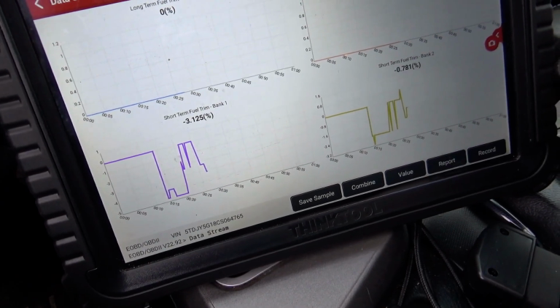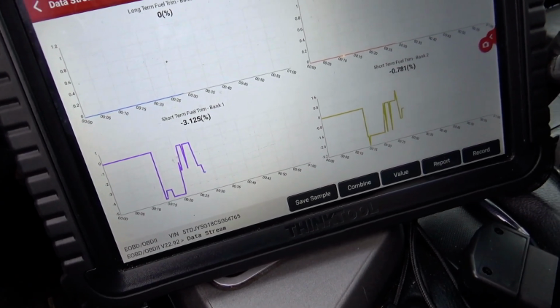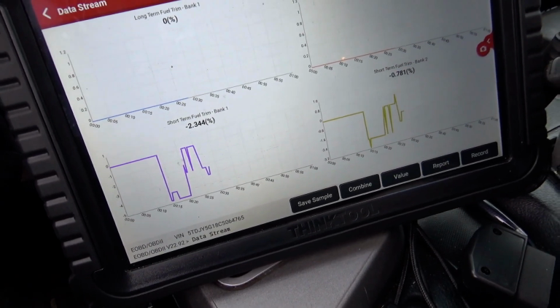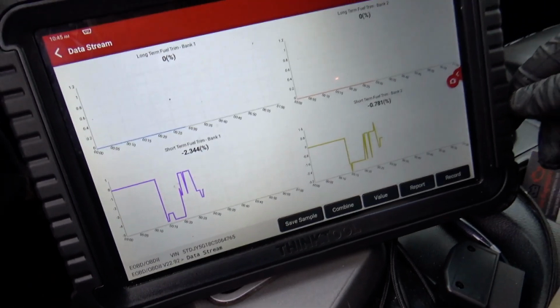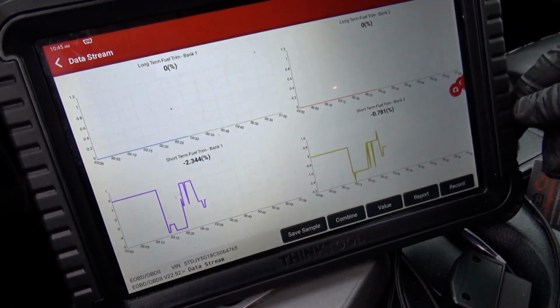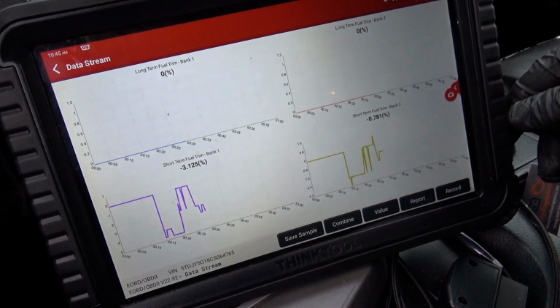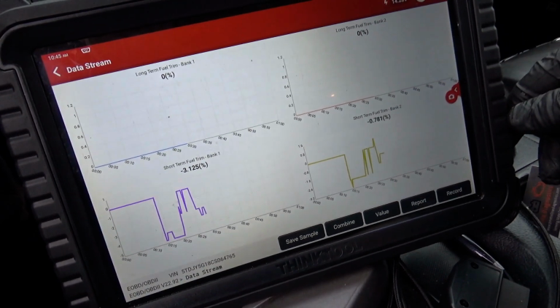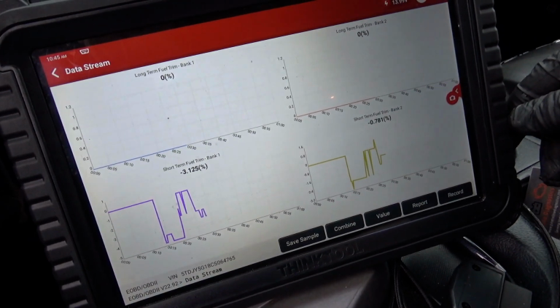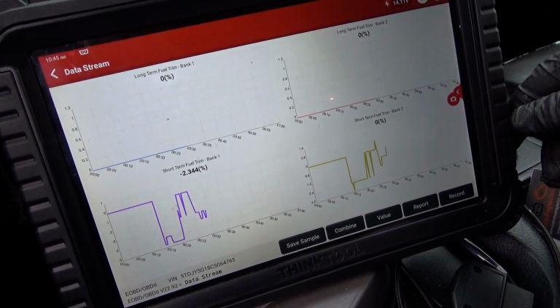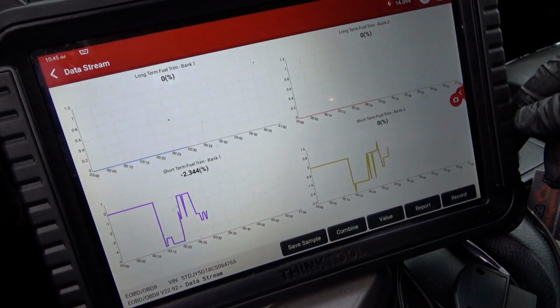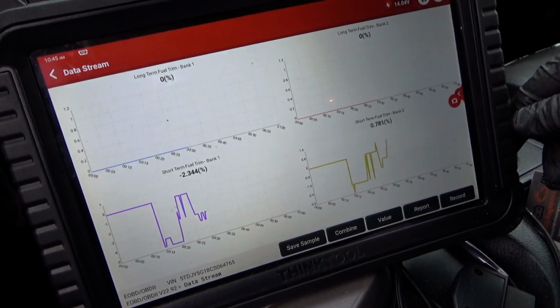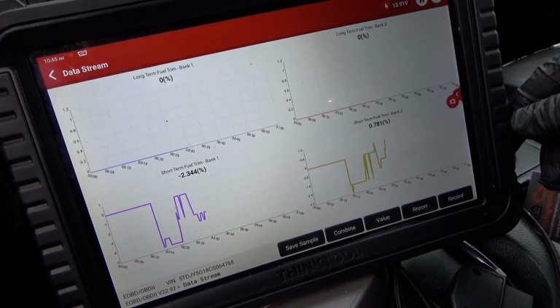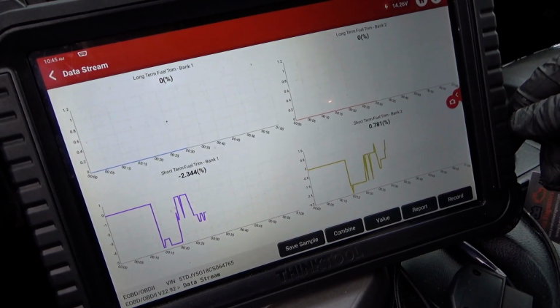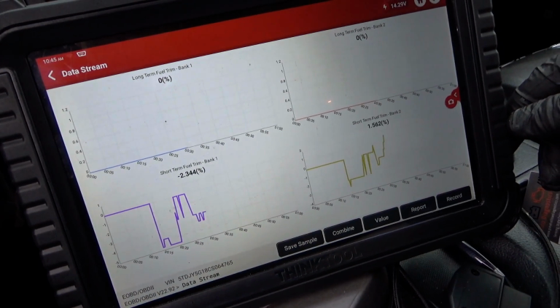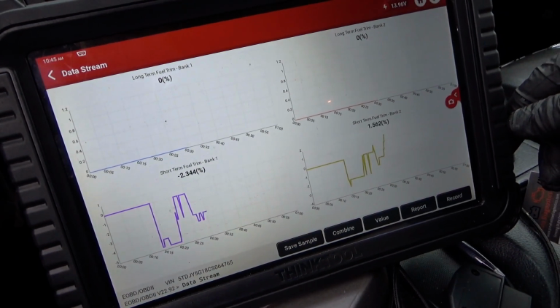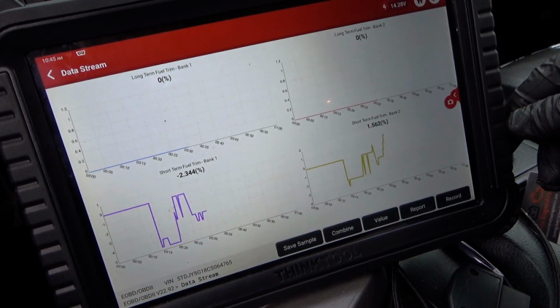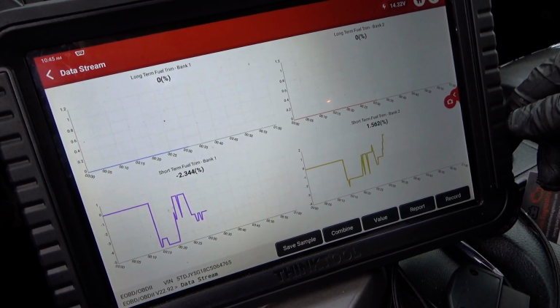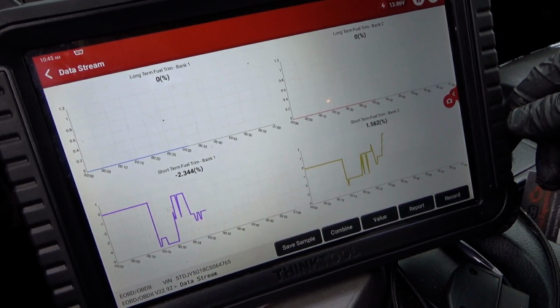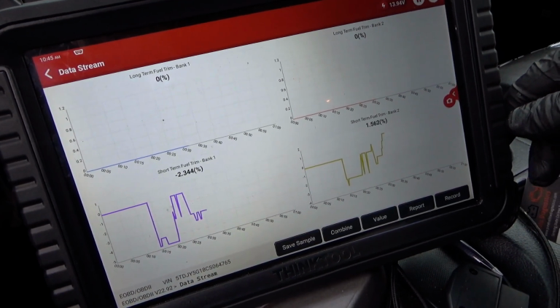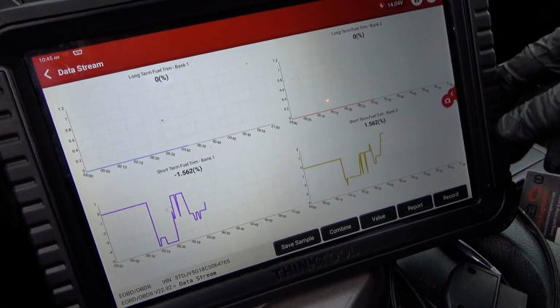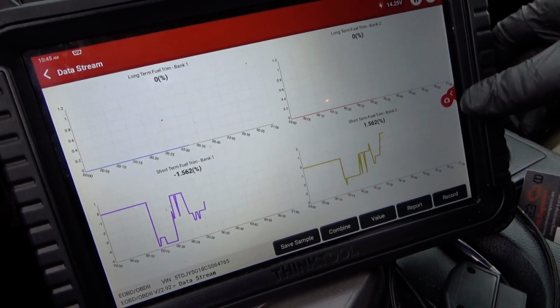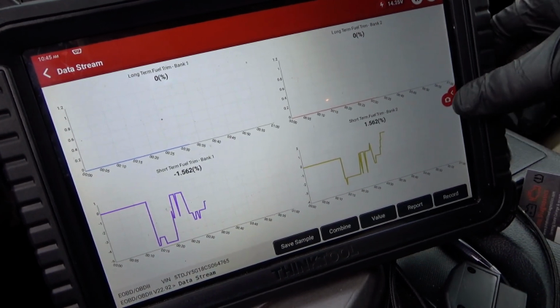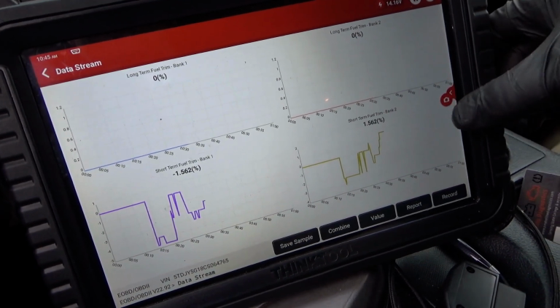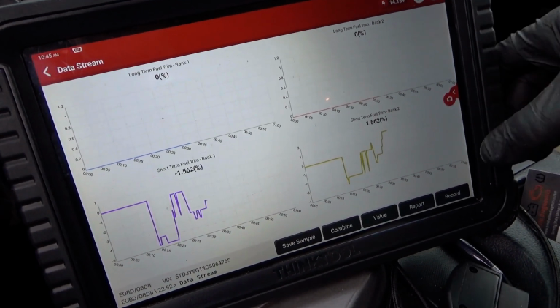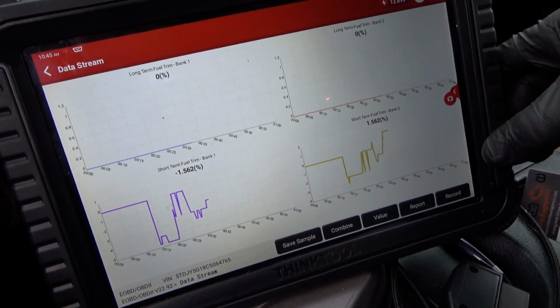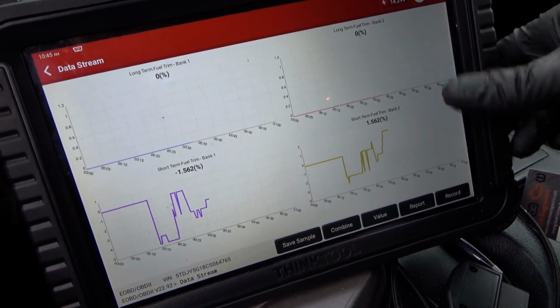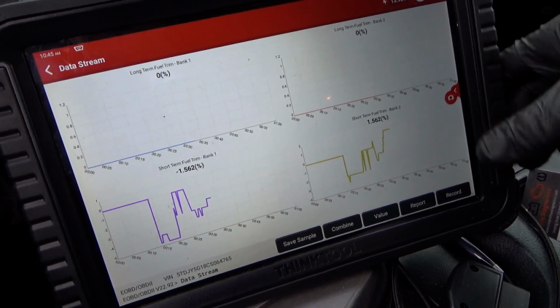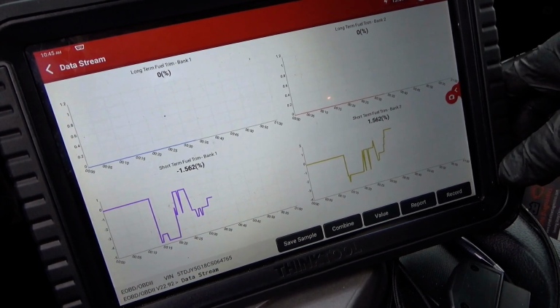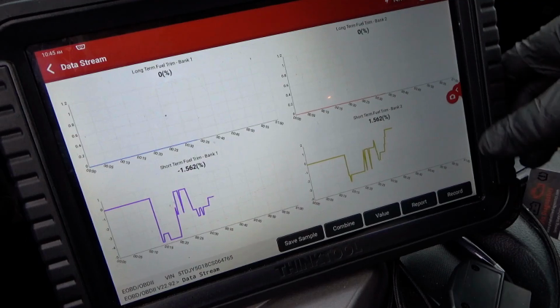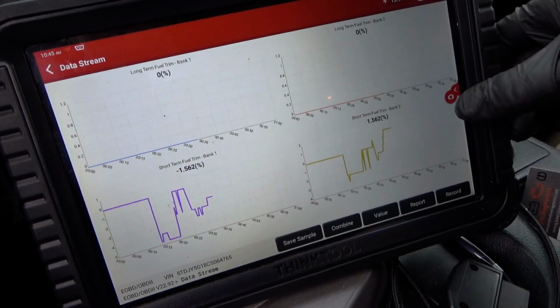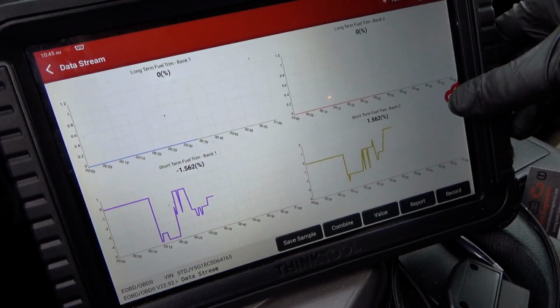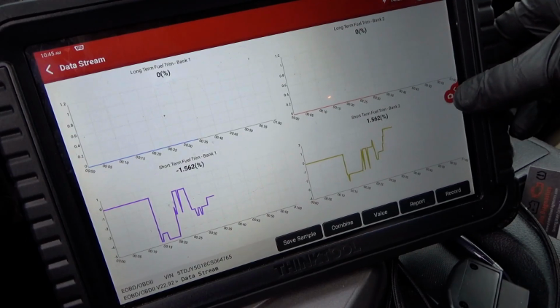Two percent — perfect. Oh yeah, it's happy. Beautiful. Alright, let's finalize this, take it for a test drive, and ship it.